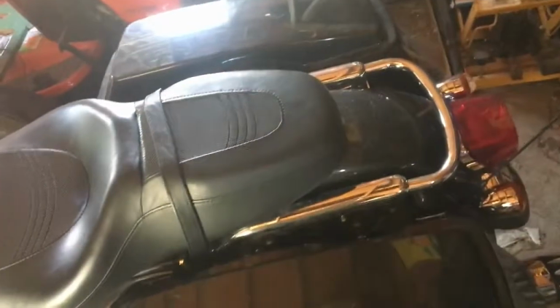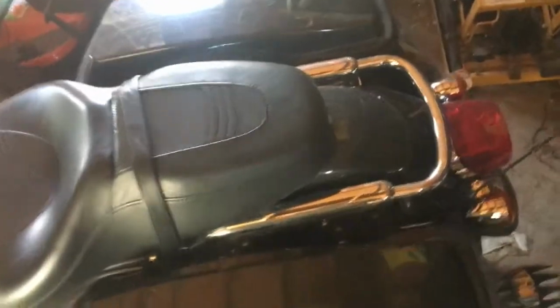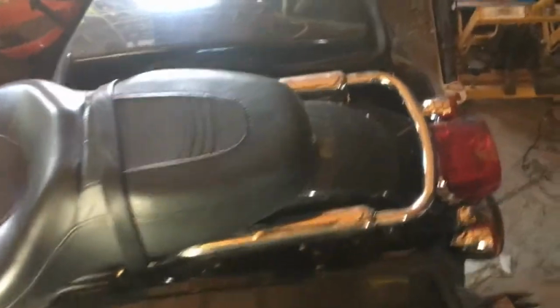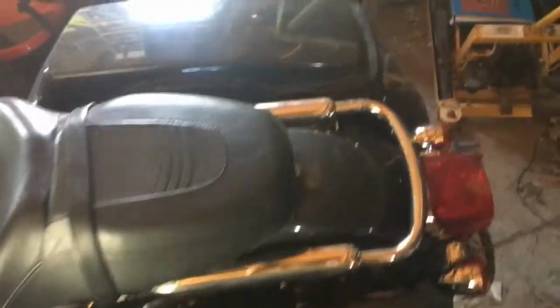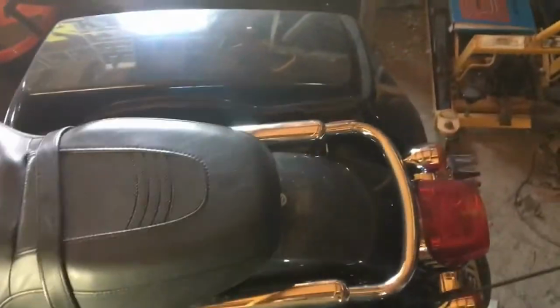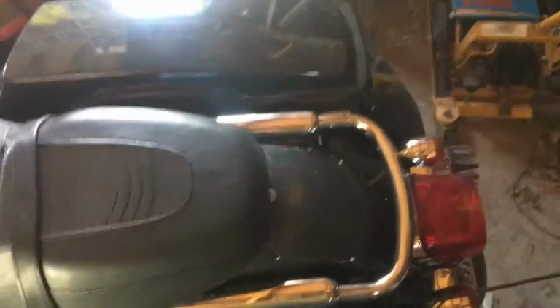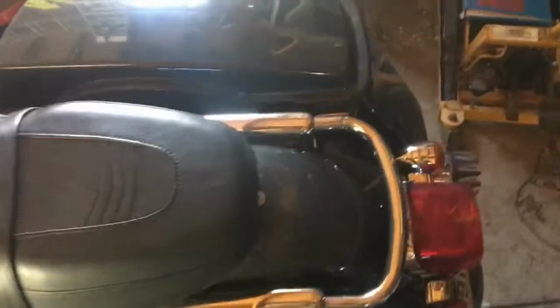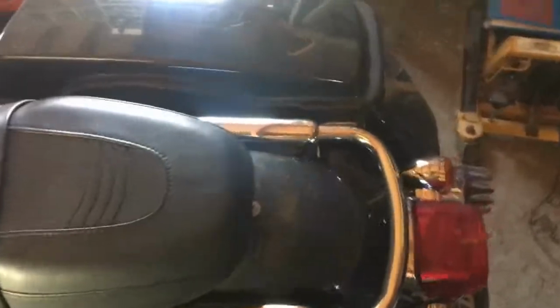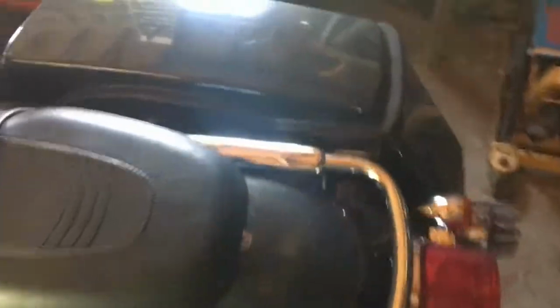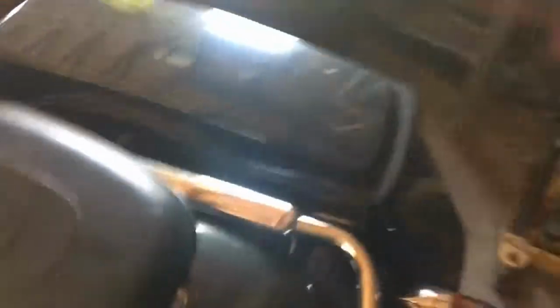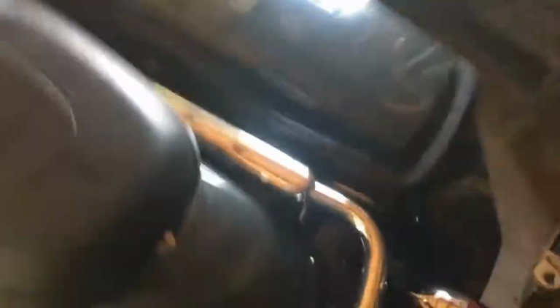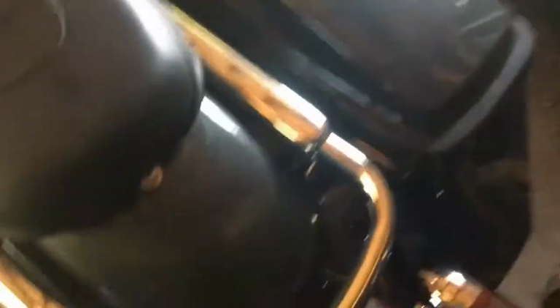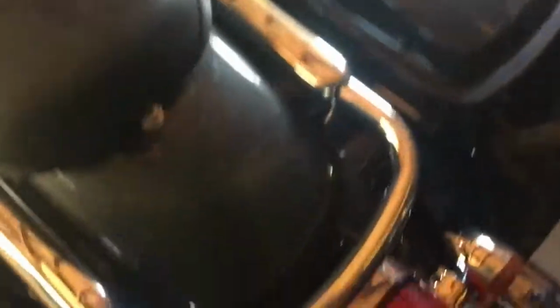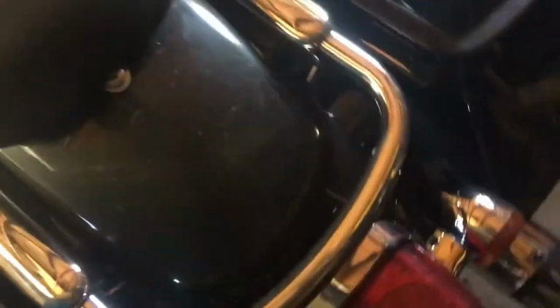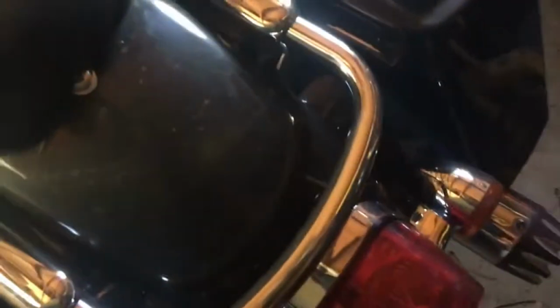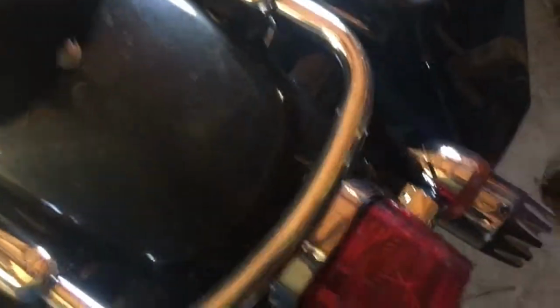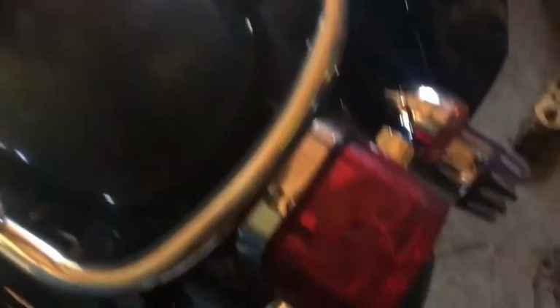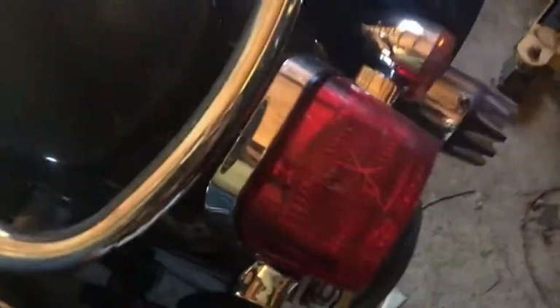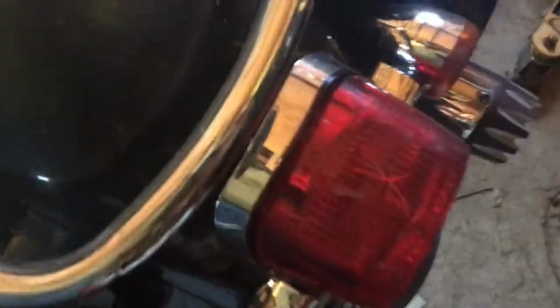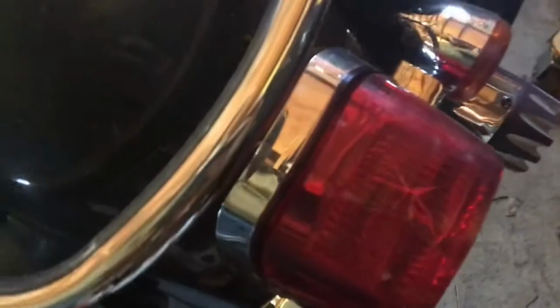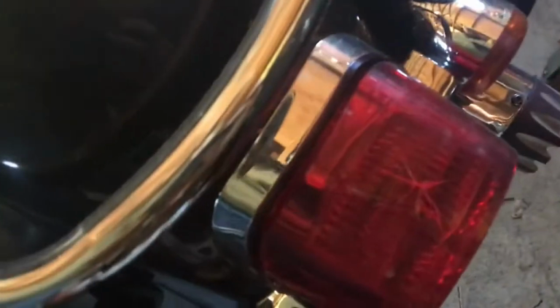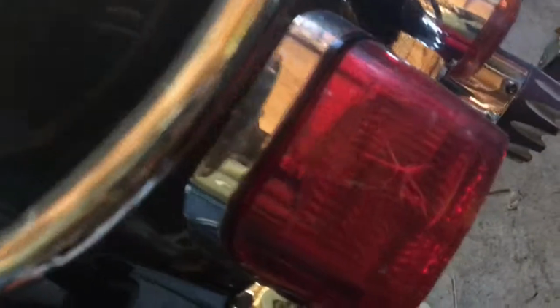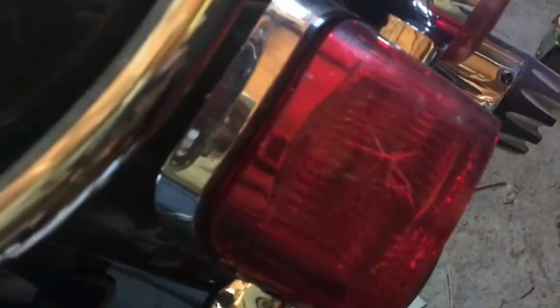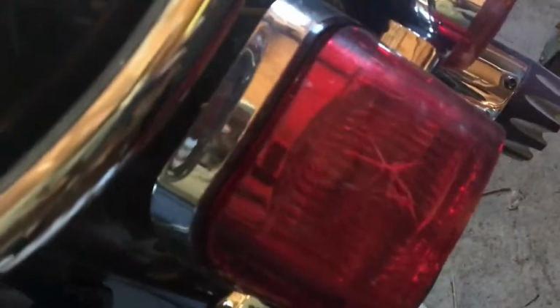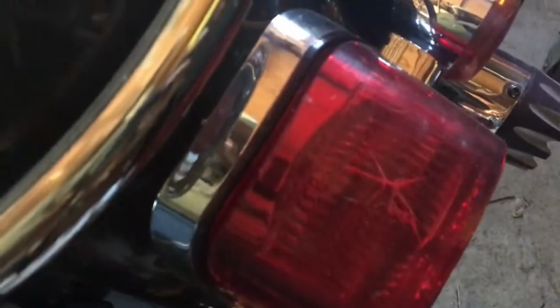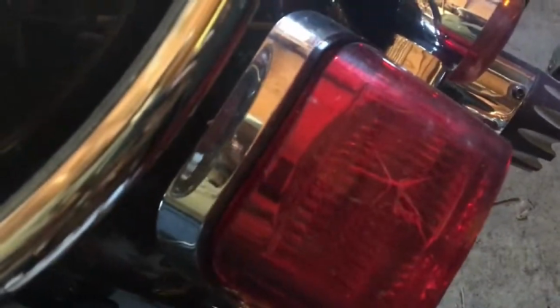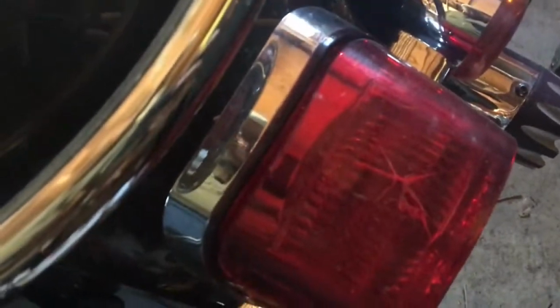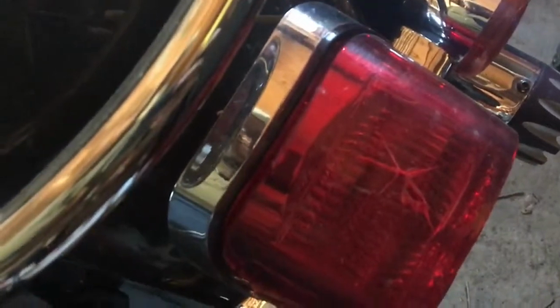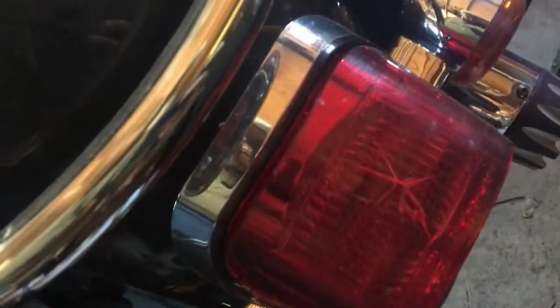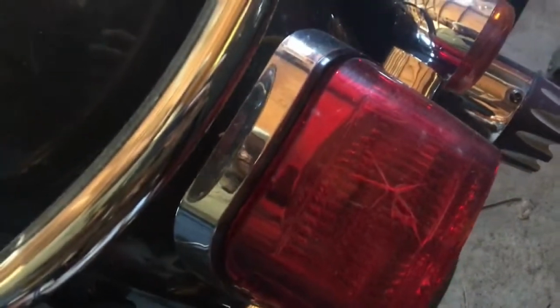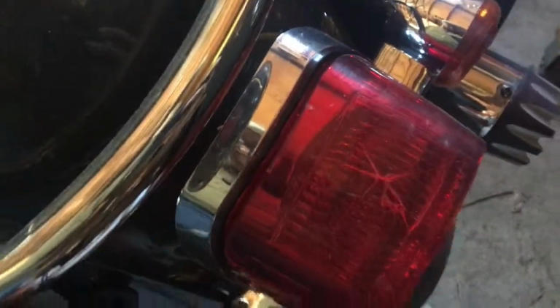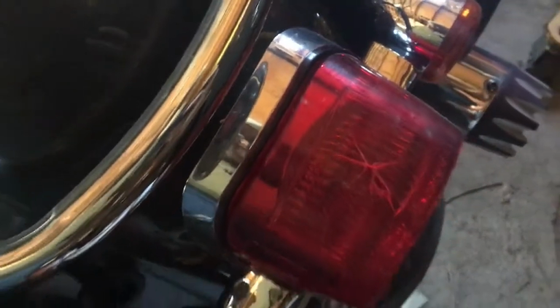The only blemish on the bike when I bought it — right there — my tail light.